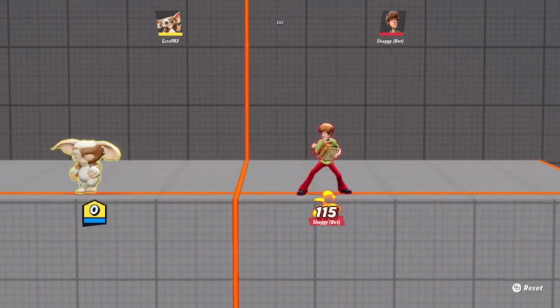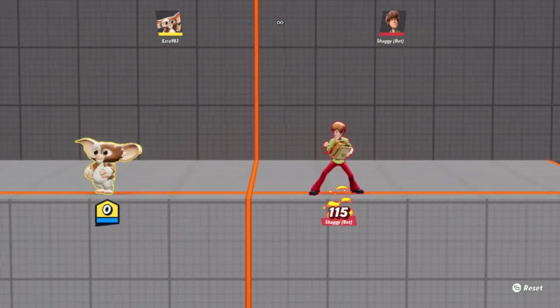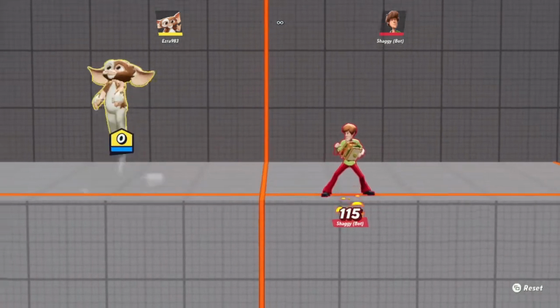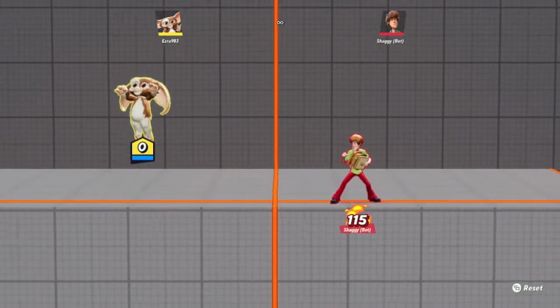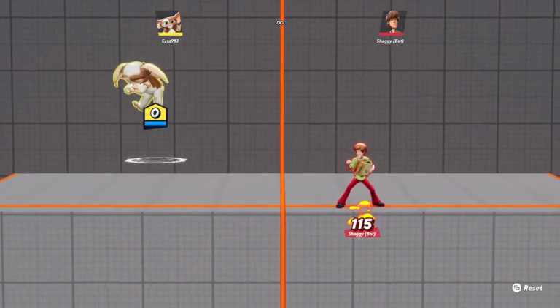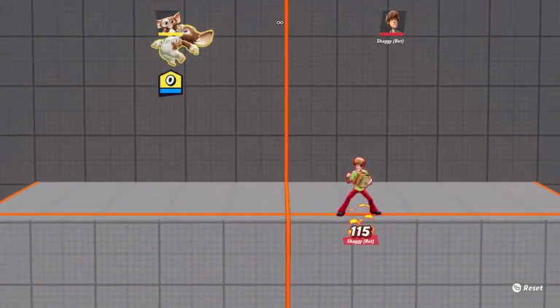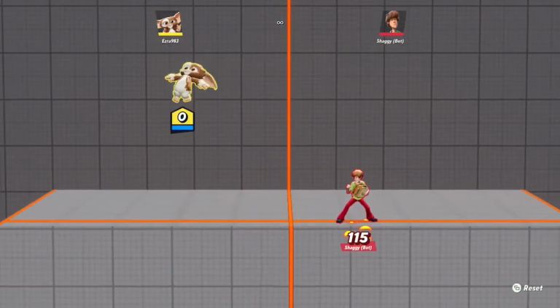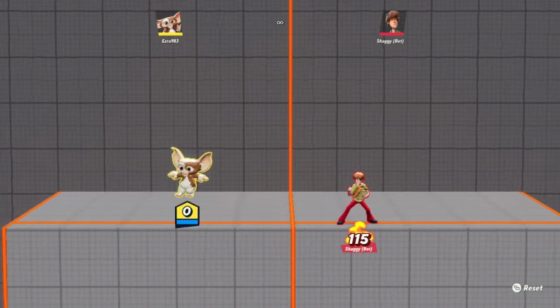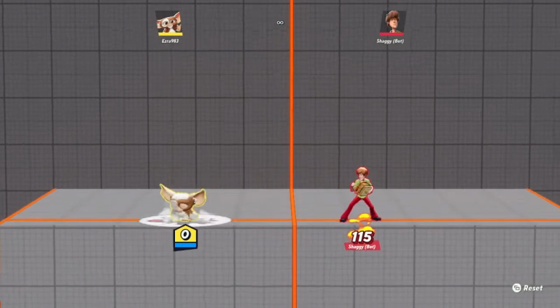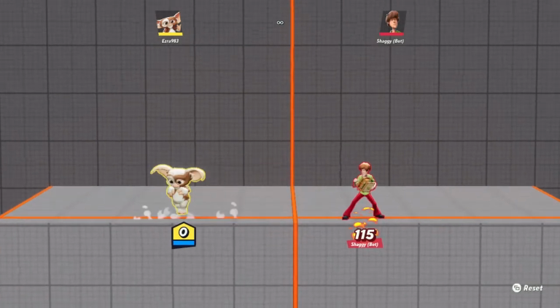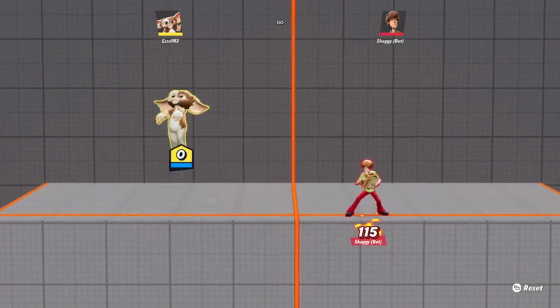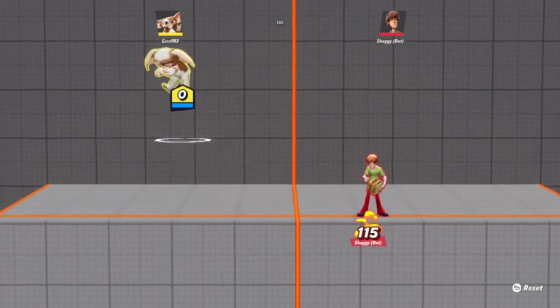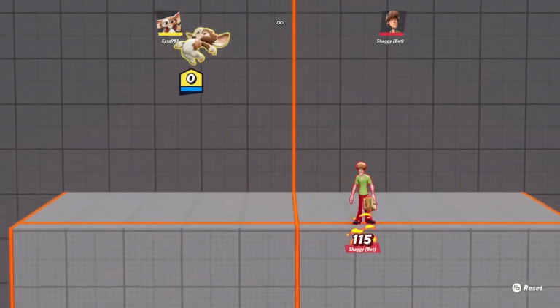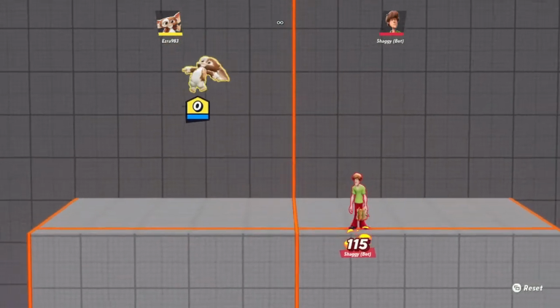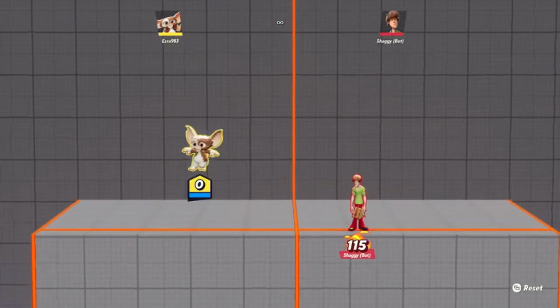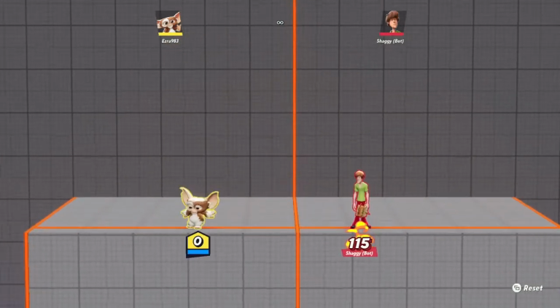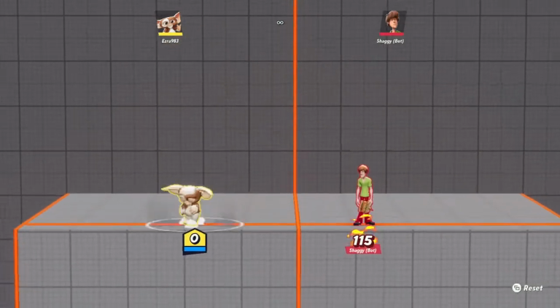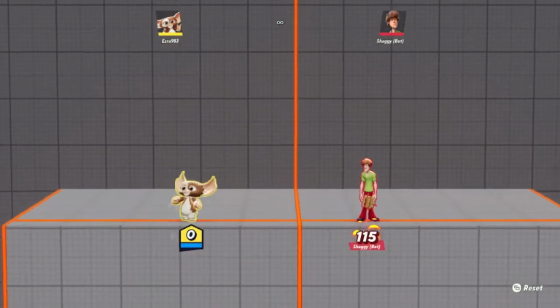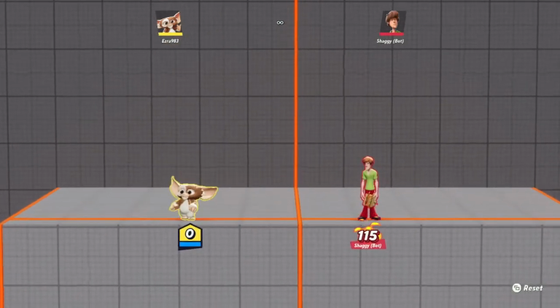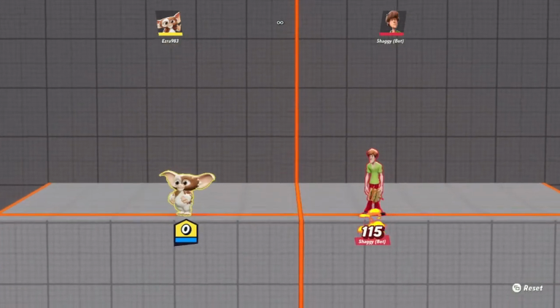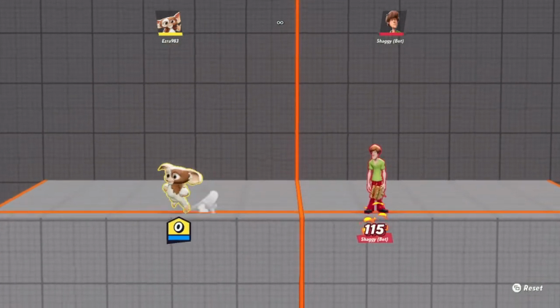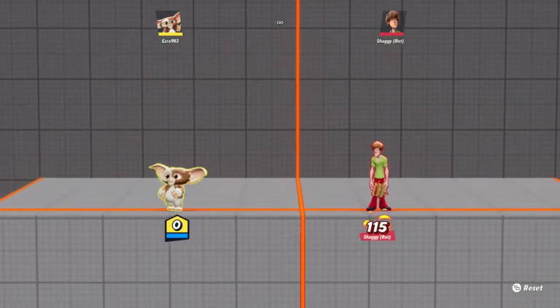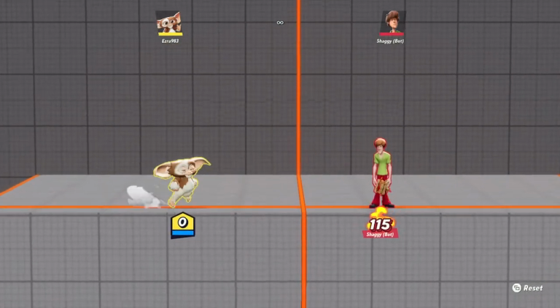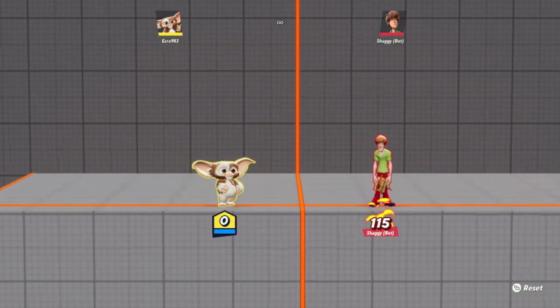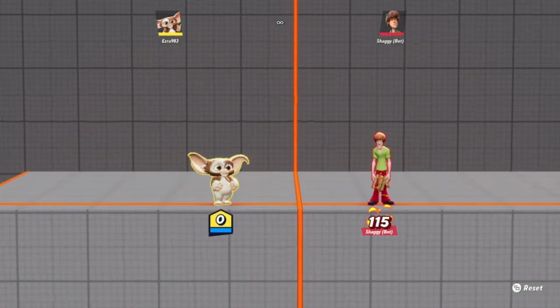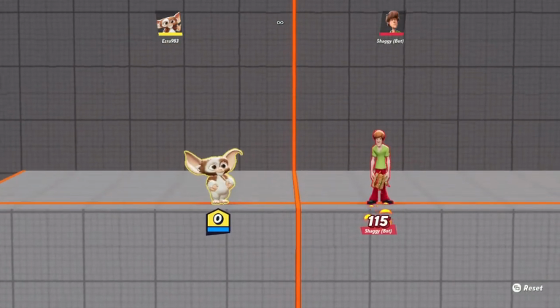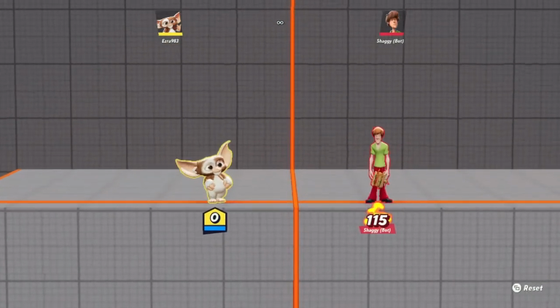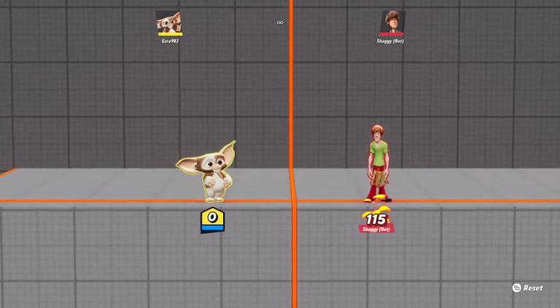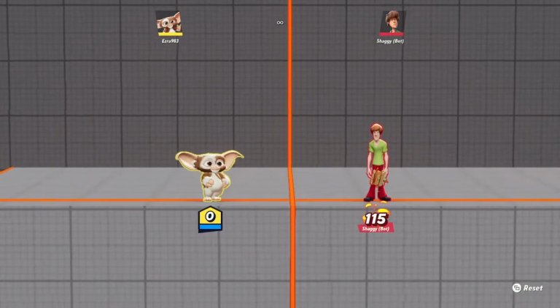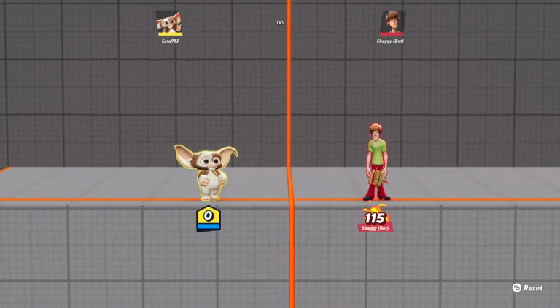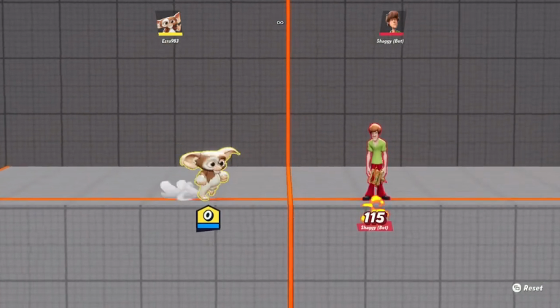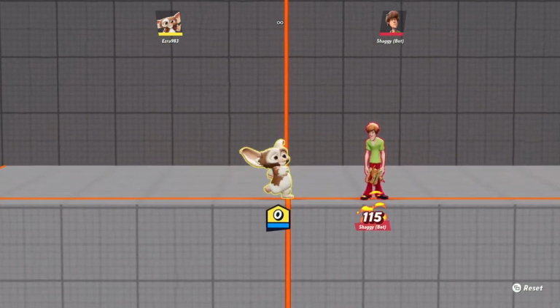A is just a normal jump, and double A is a double jump — pretty basic. Nothing really else you can do with A.